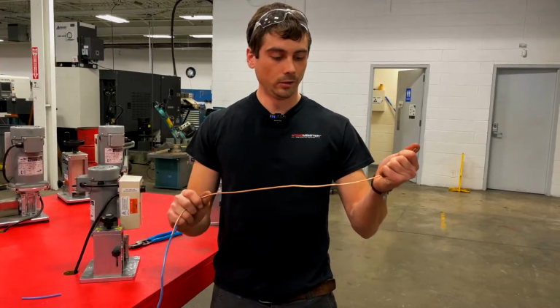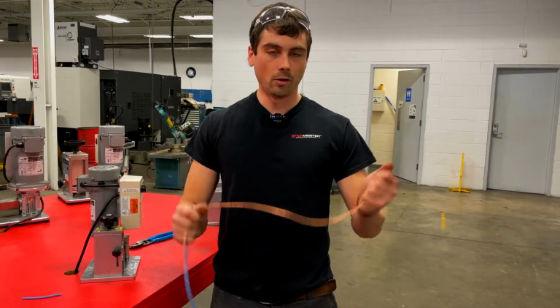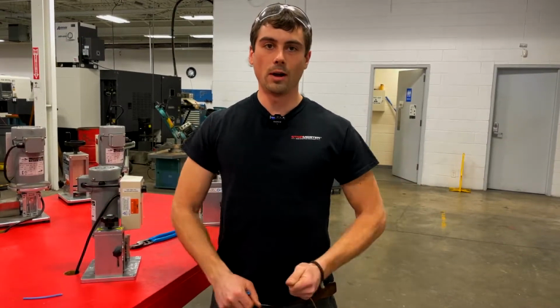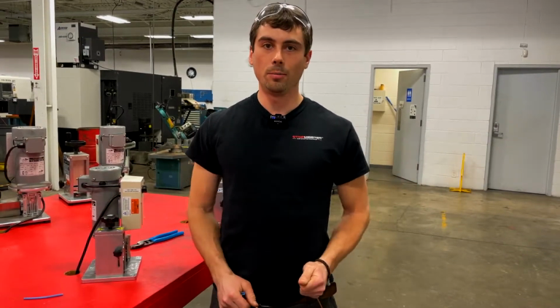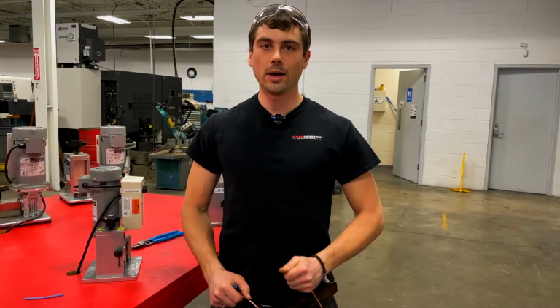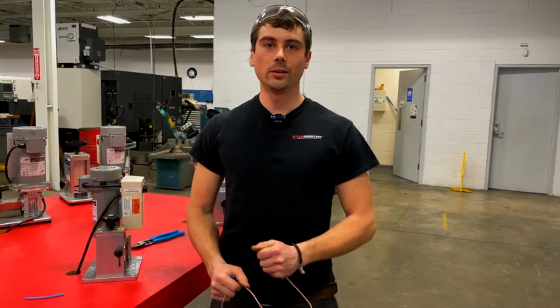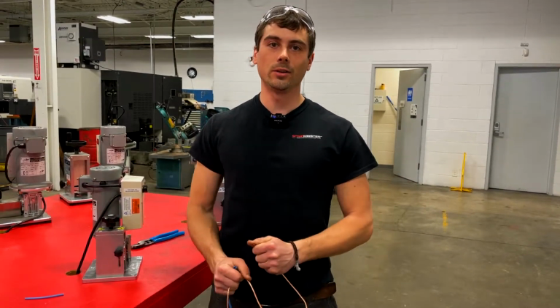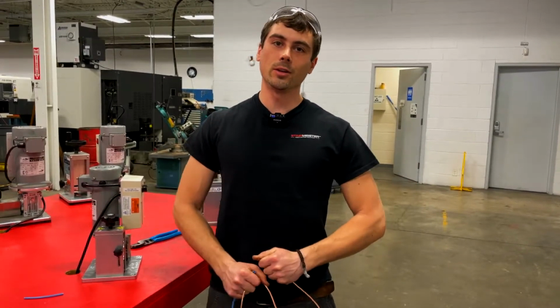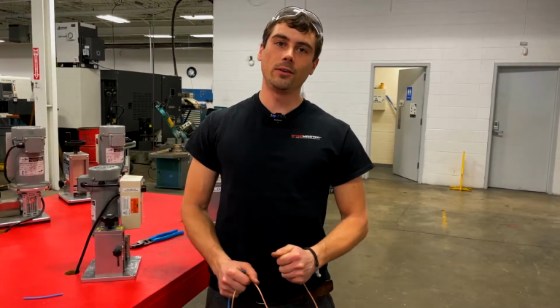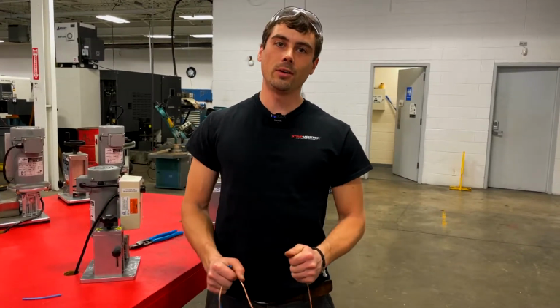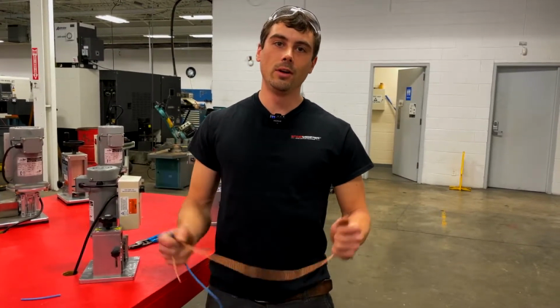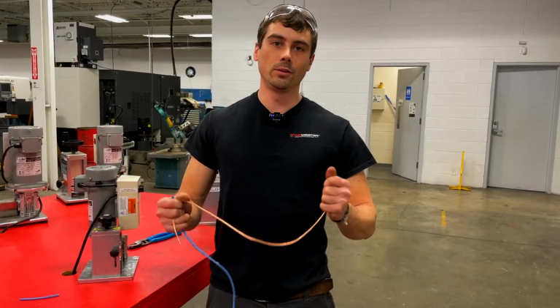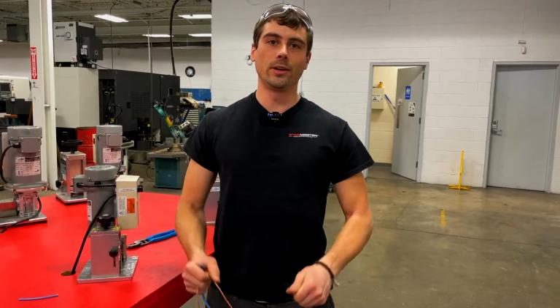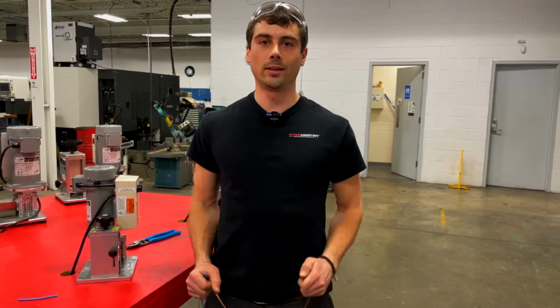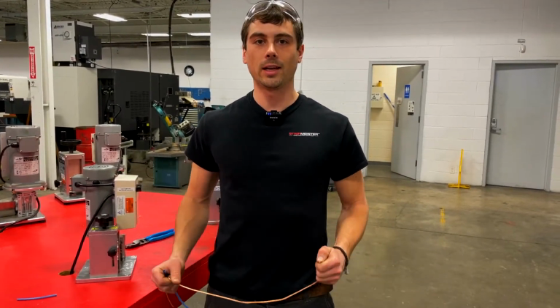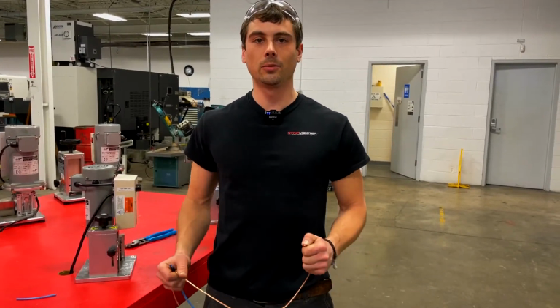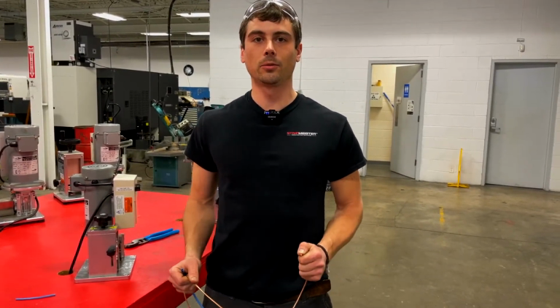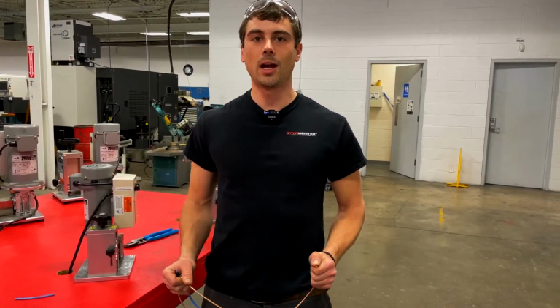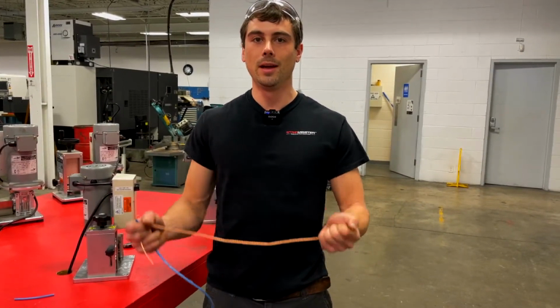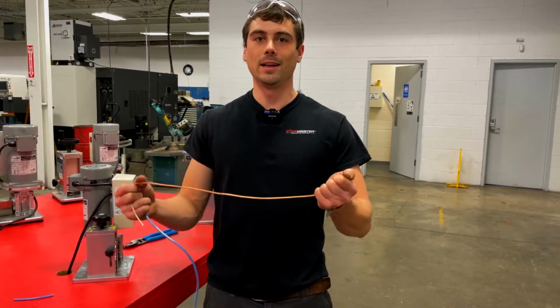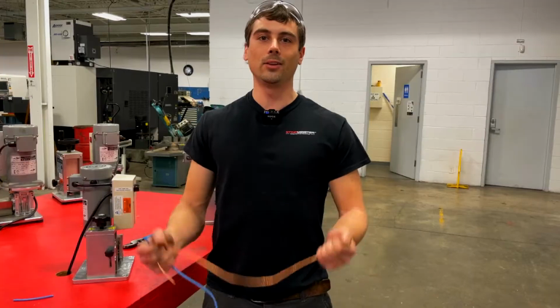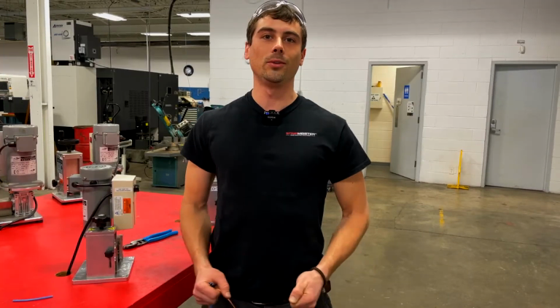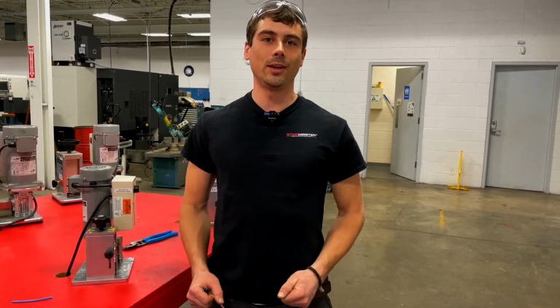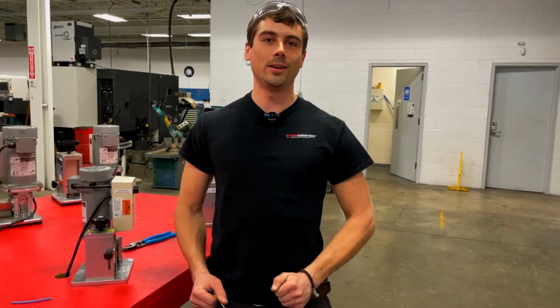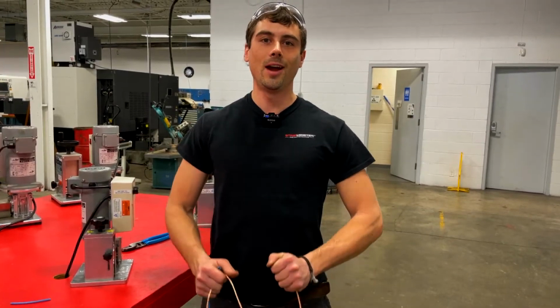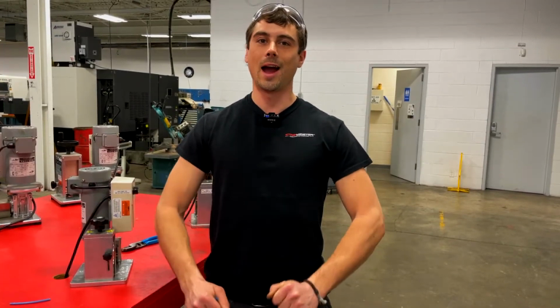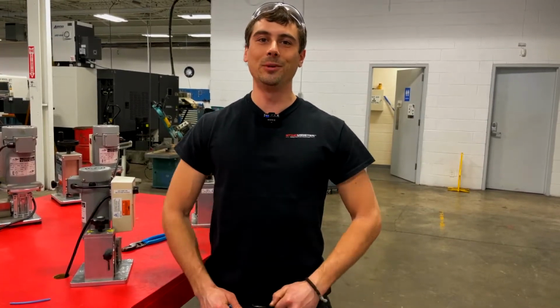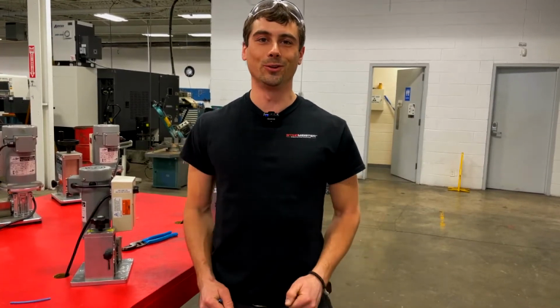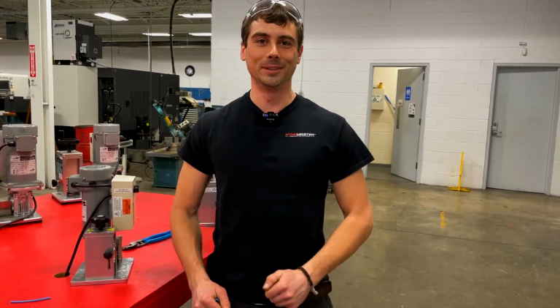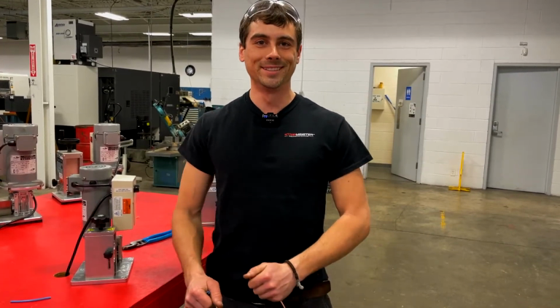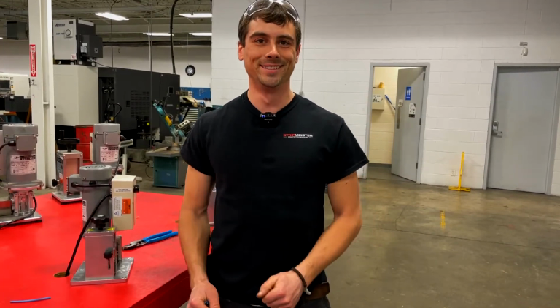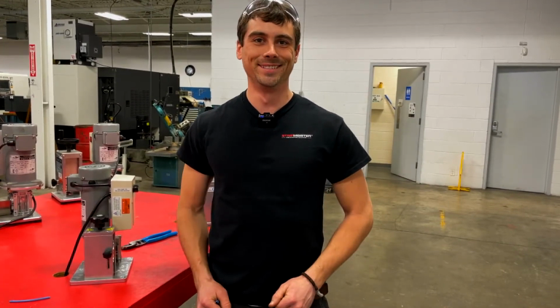I hope you guys enjoyed the video. Don't forget to like and subscribe. And as we say here, happy stripping!